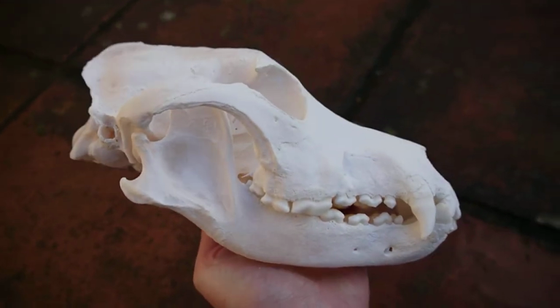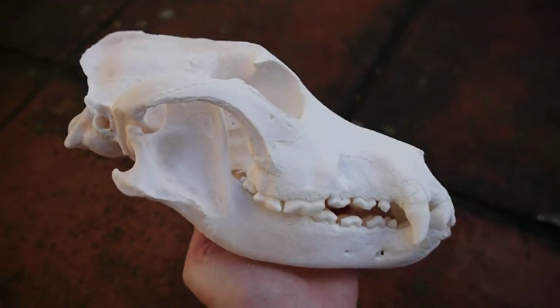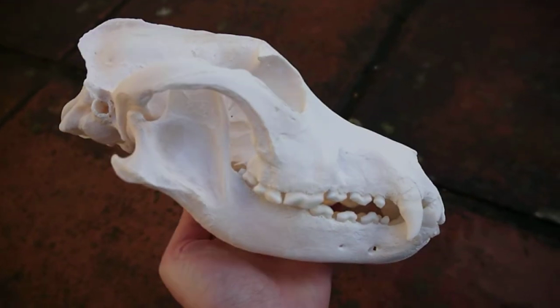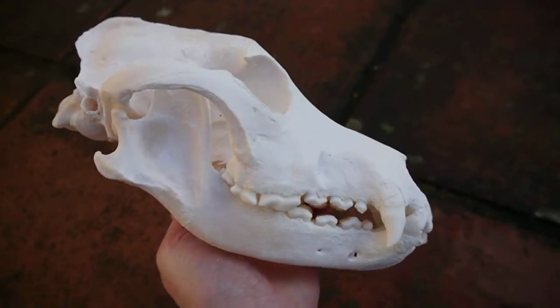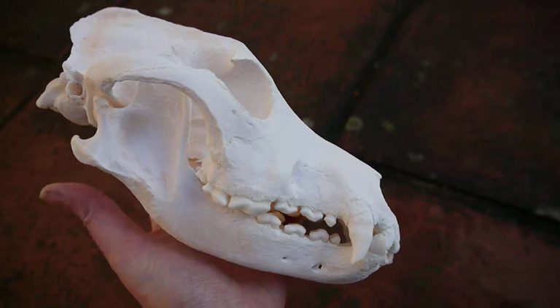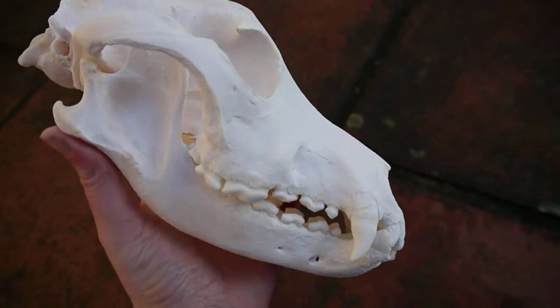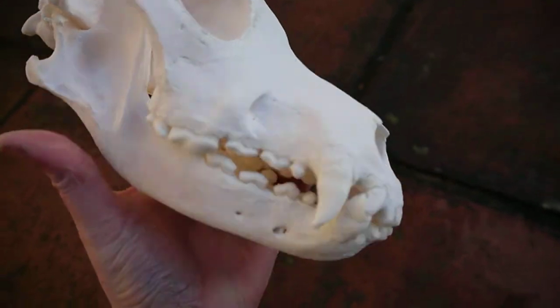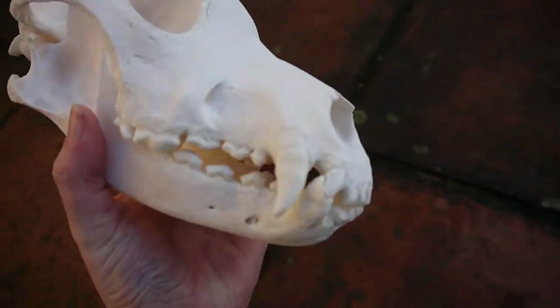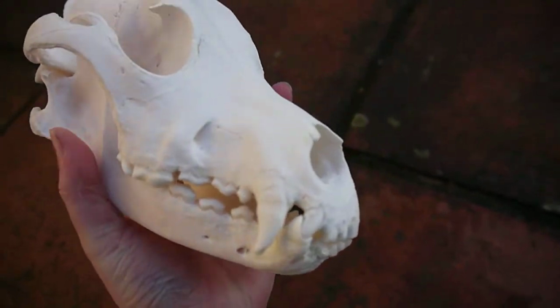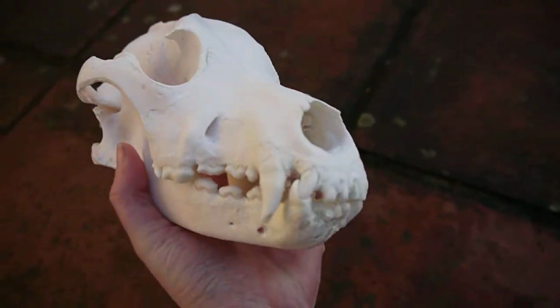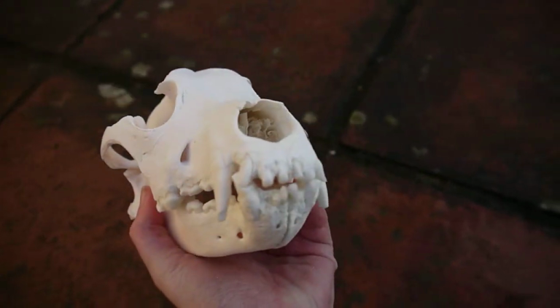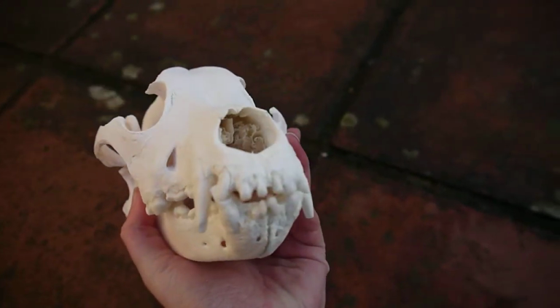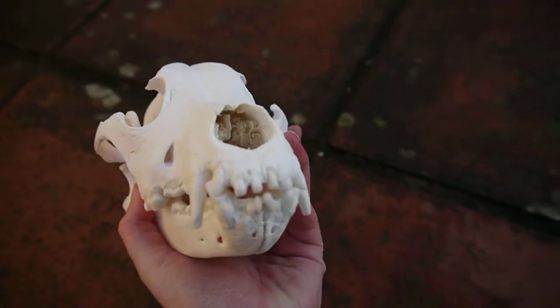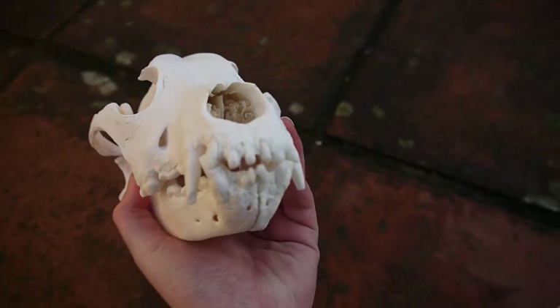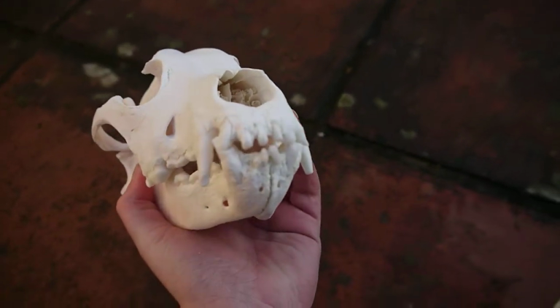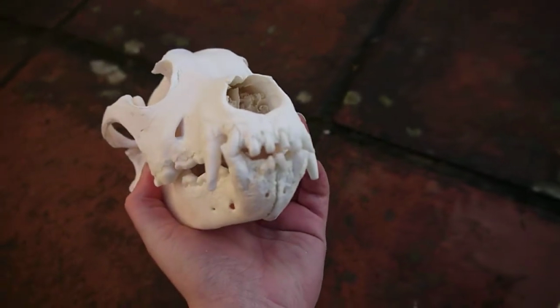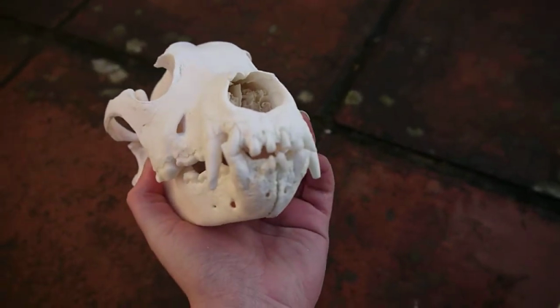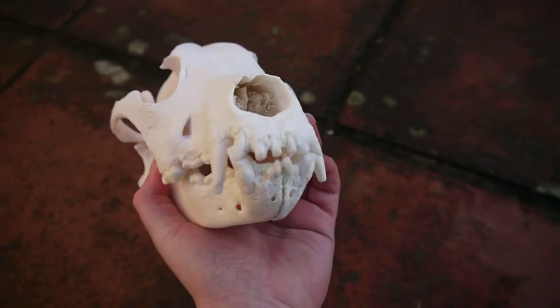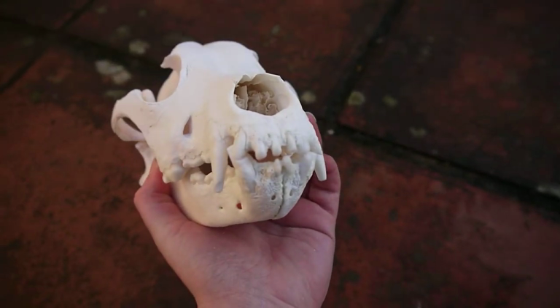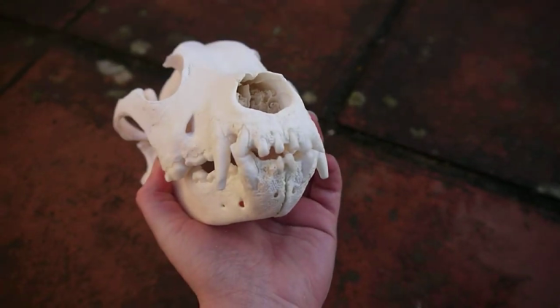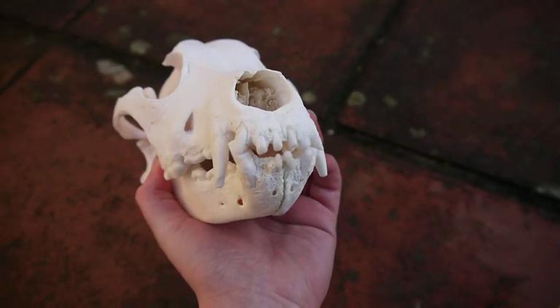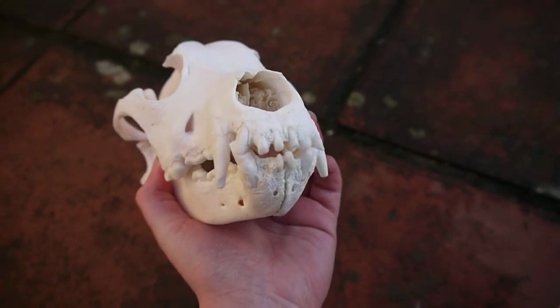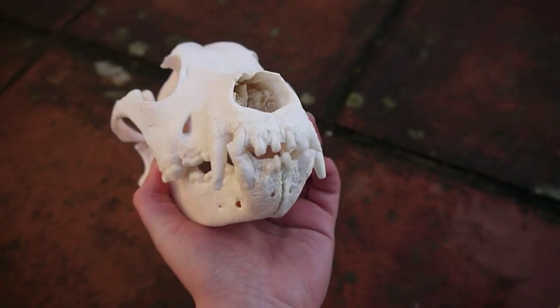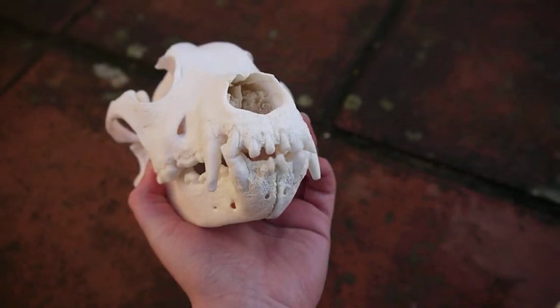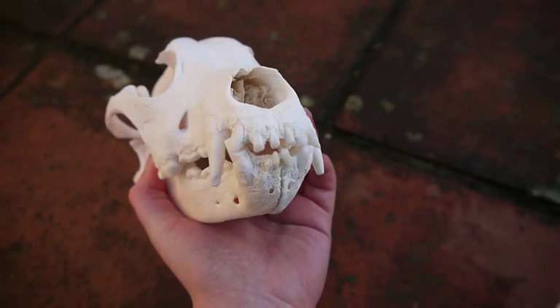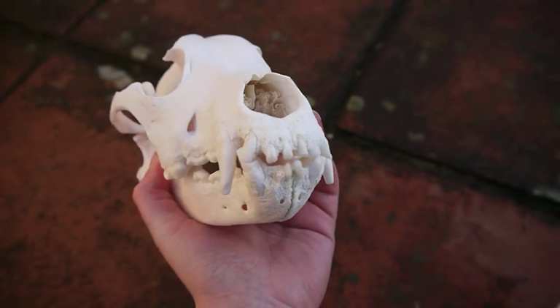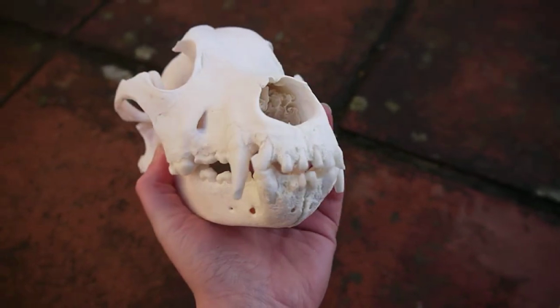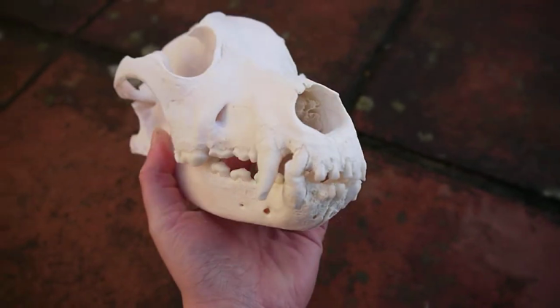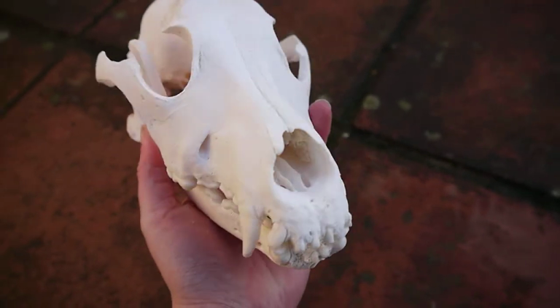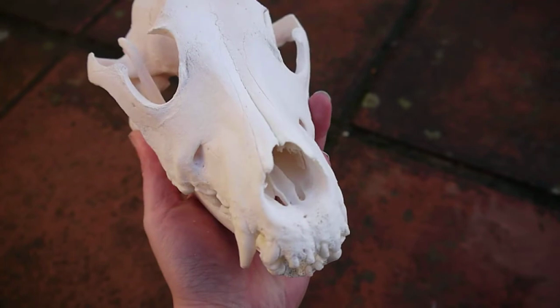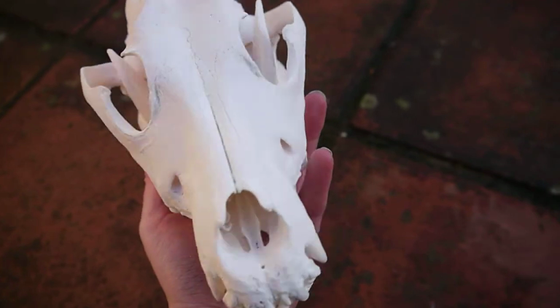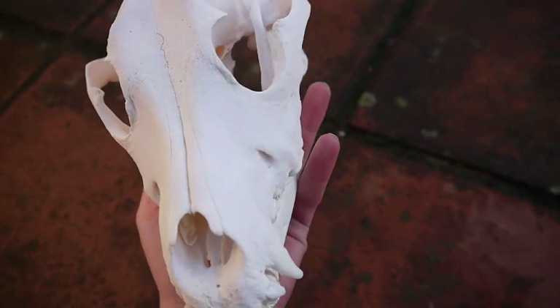I do like him for his teeth though — really bad teeth. He's been chewing on way too many sticks.